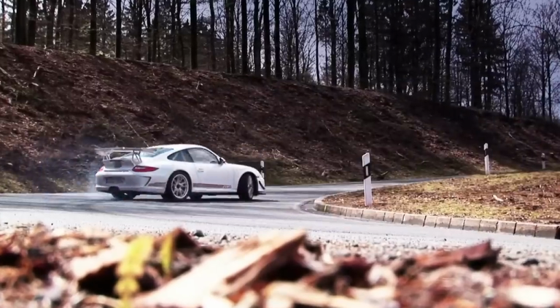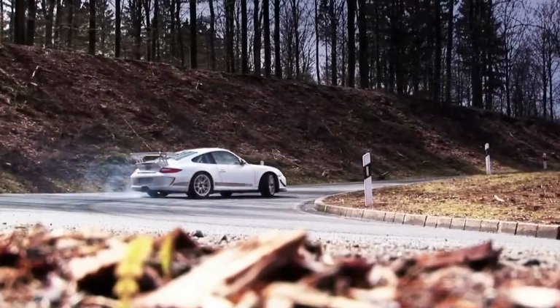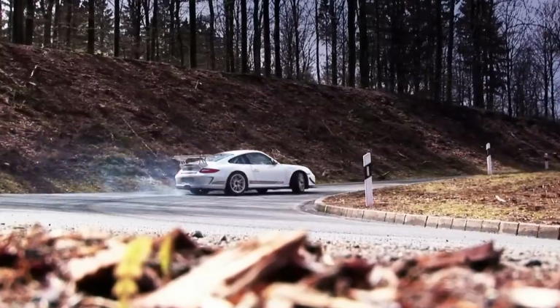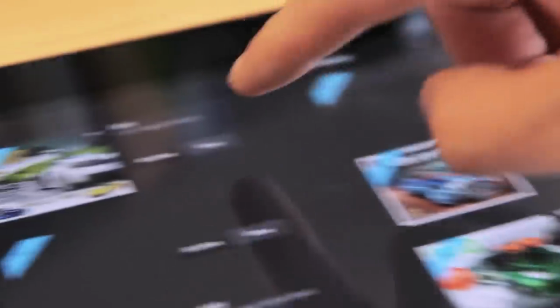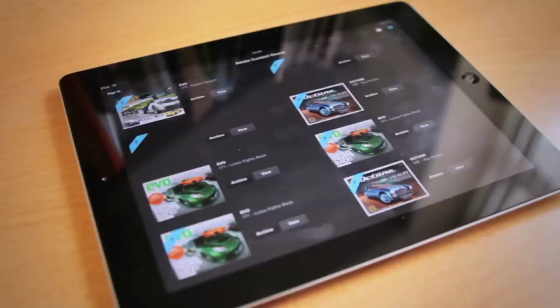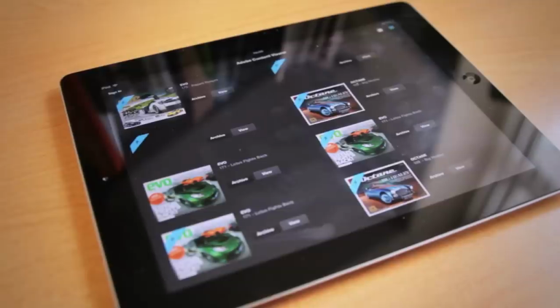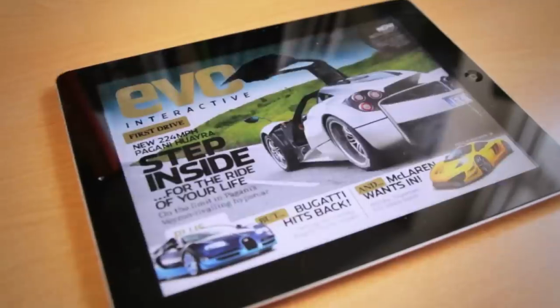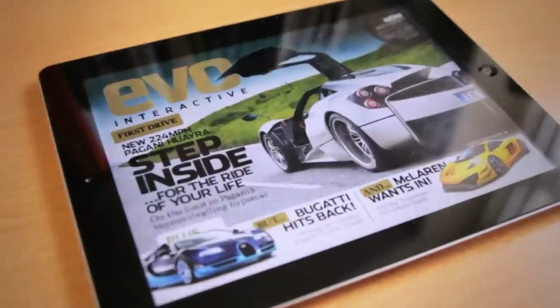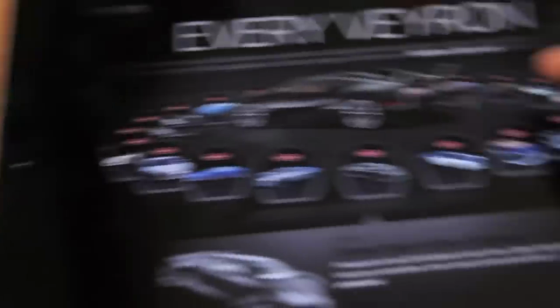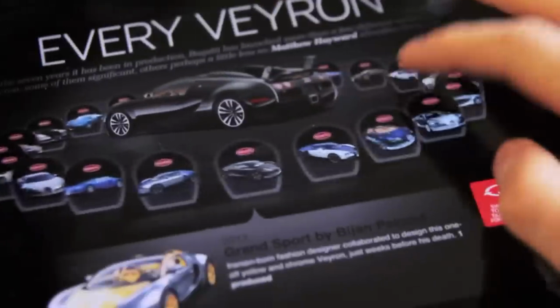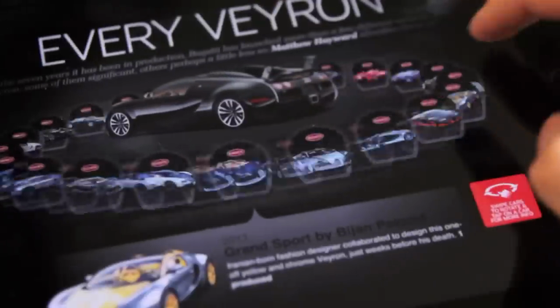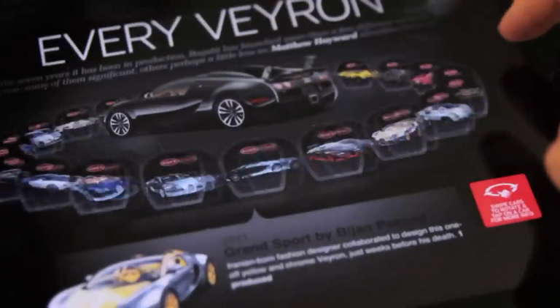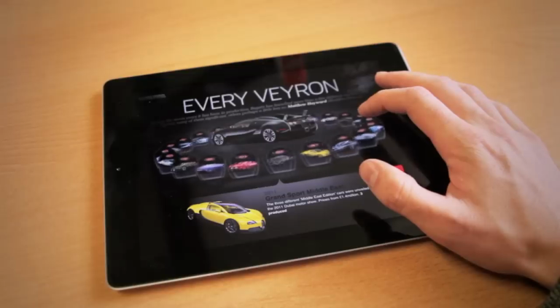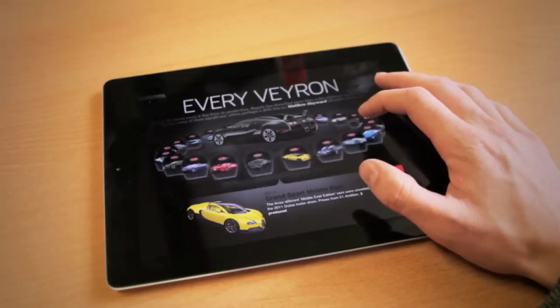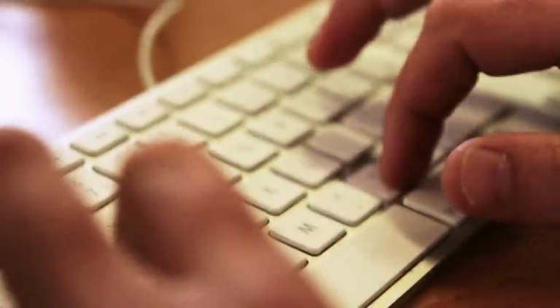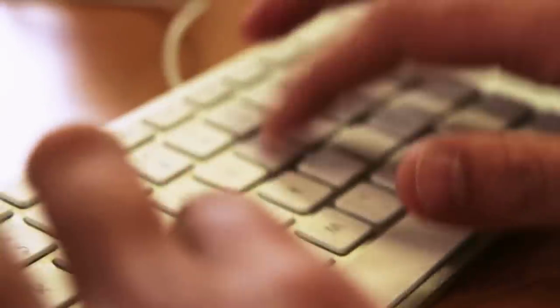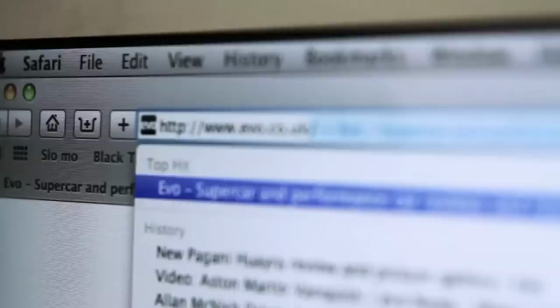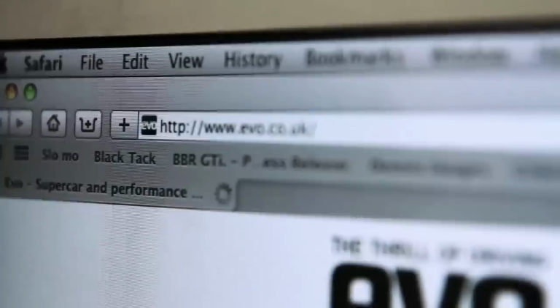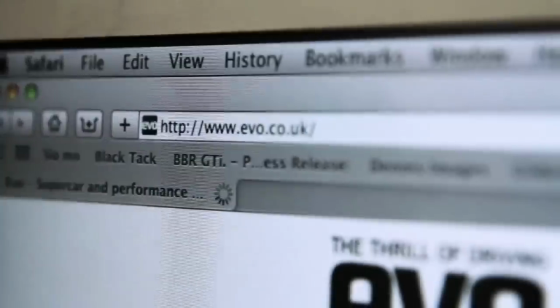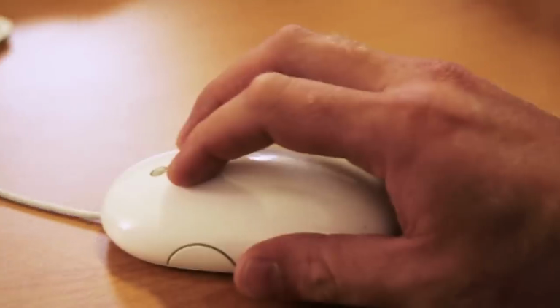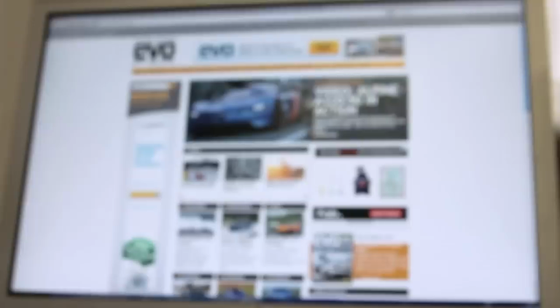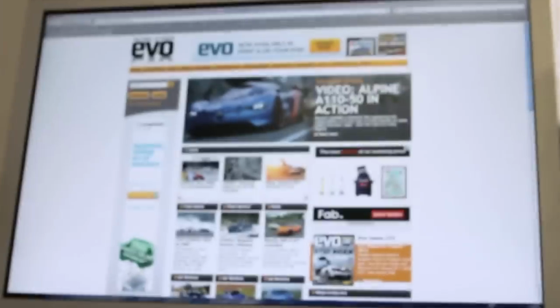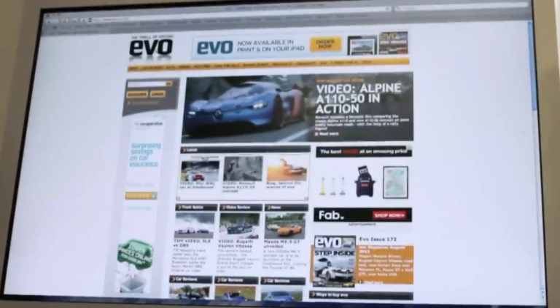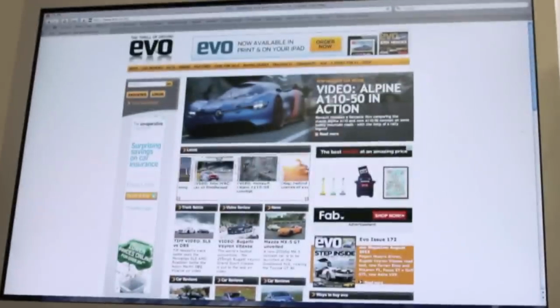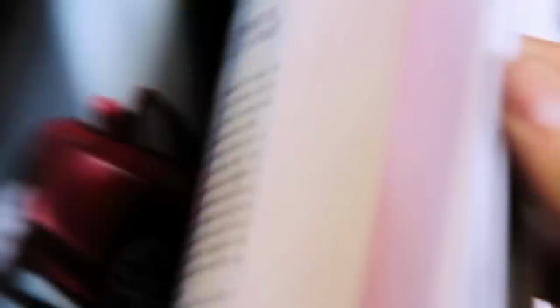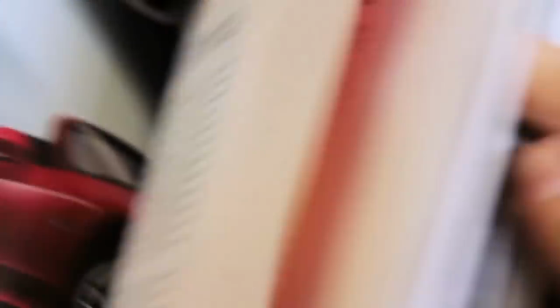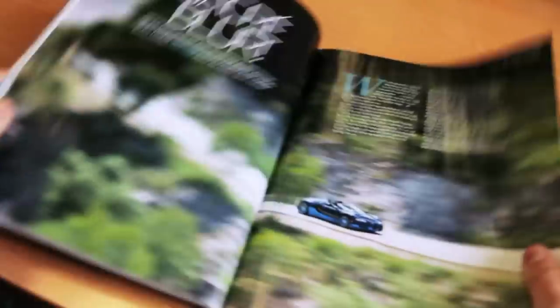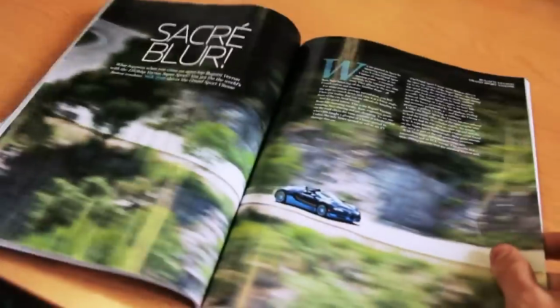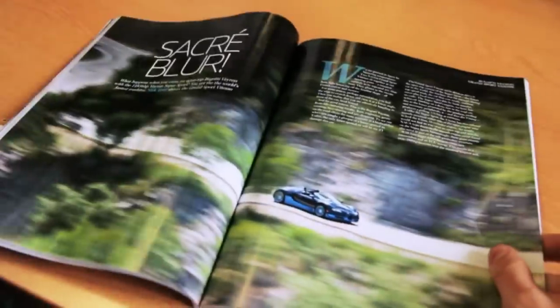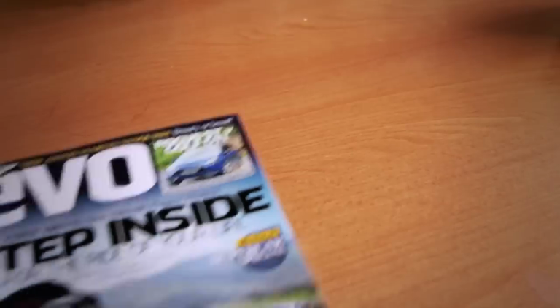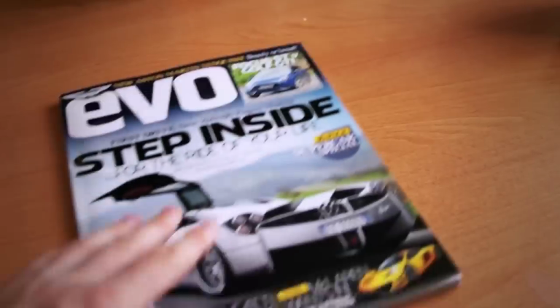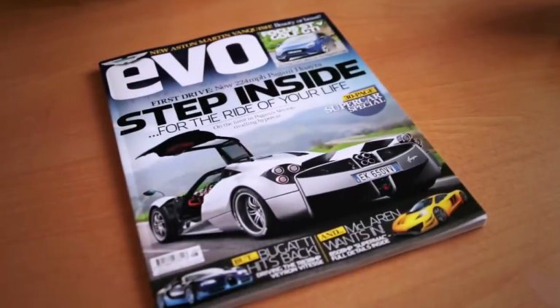Evo, bringing you the thrill of driving on iPad, online at evo.co.uk and in print magazine.